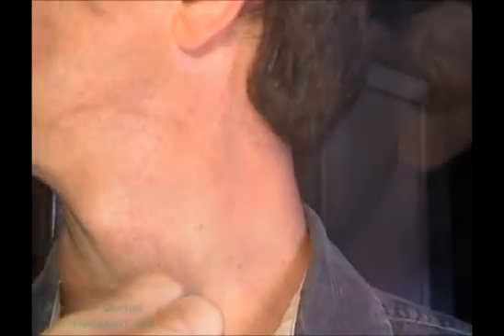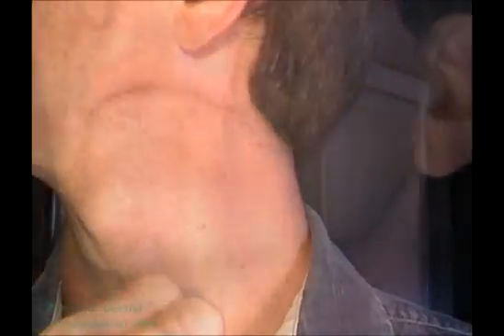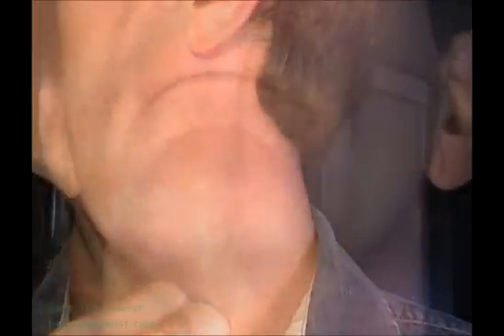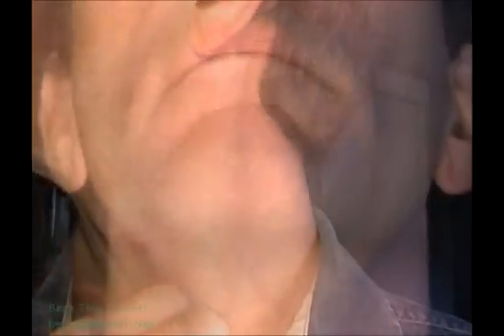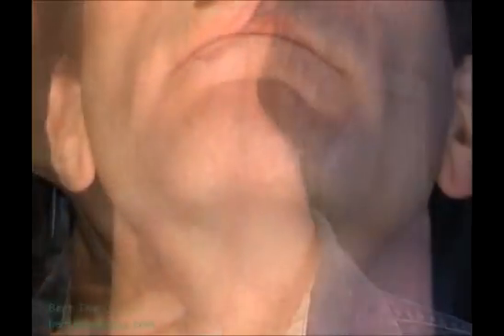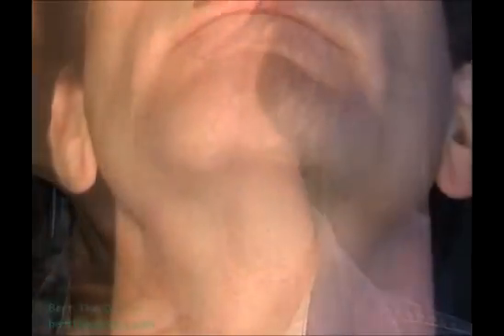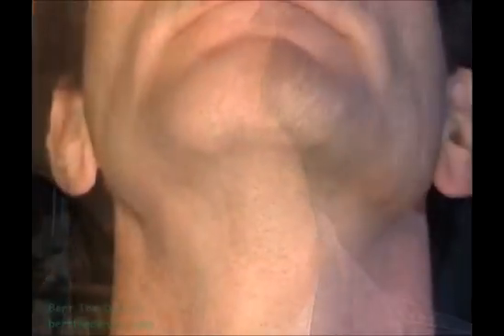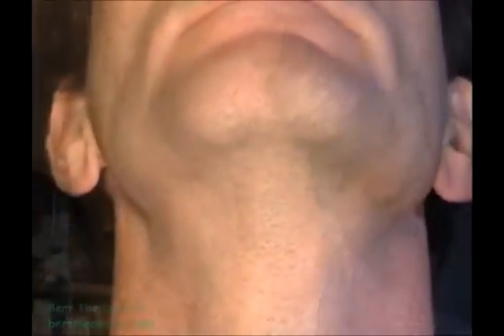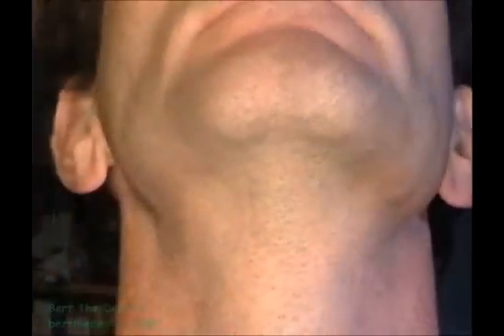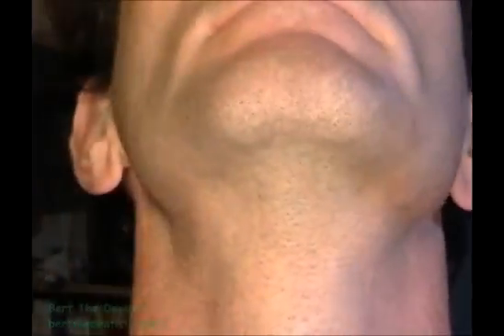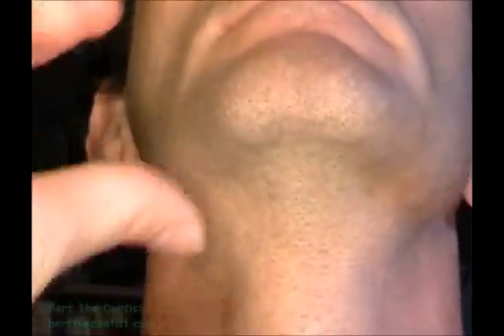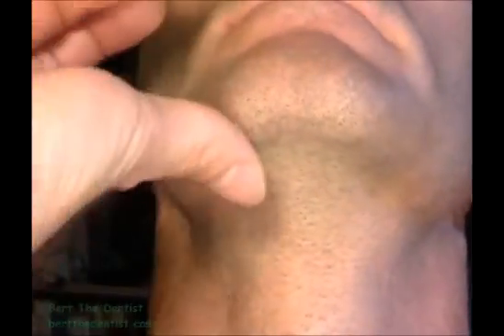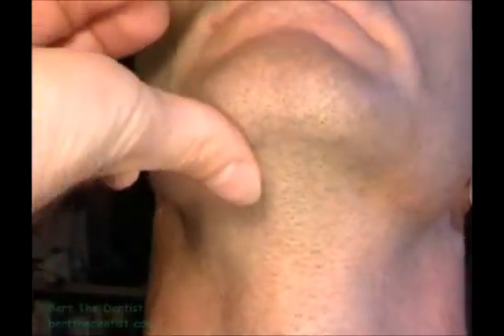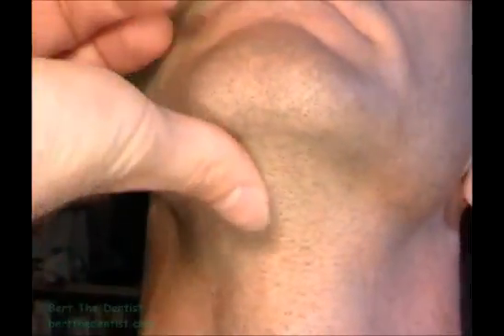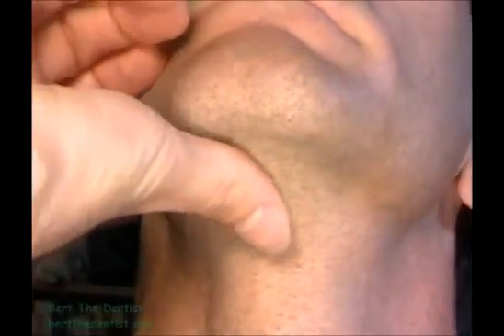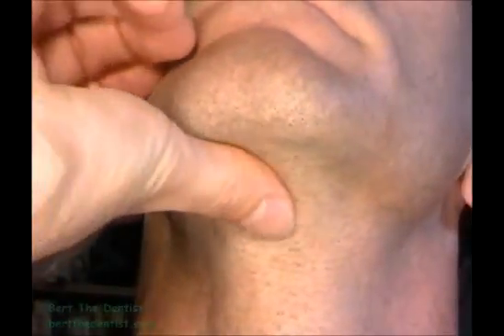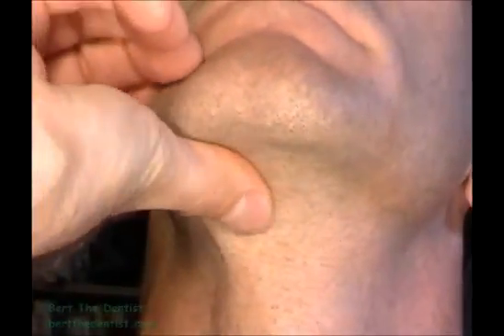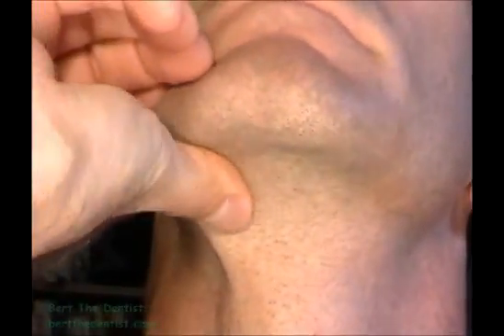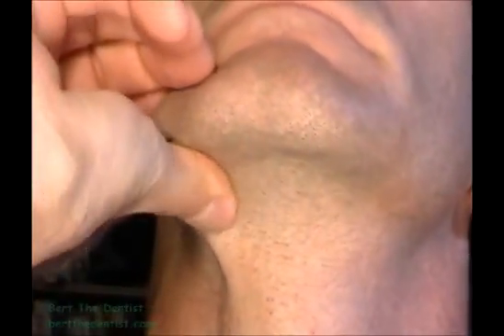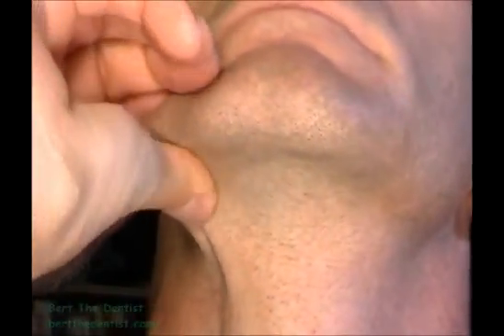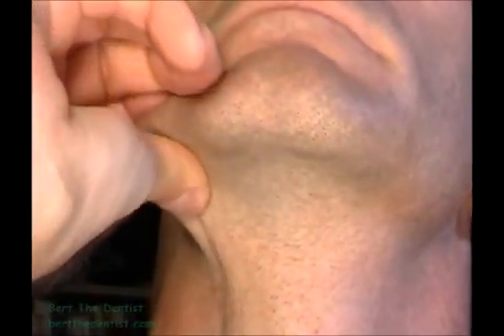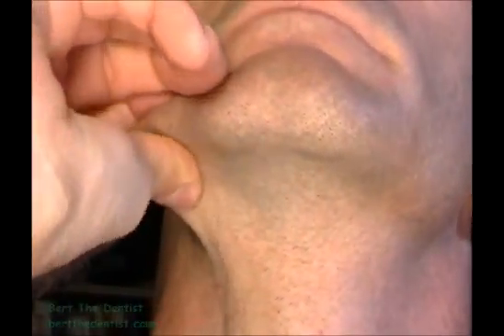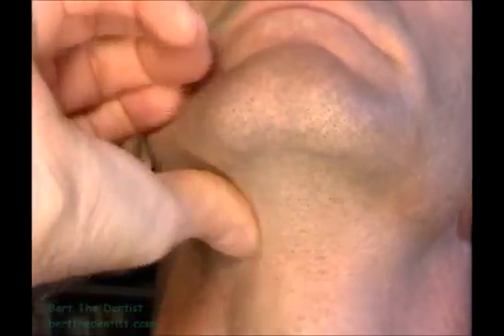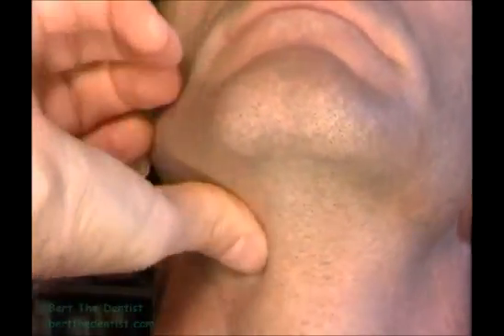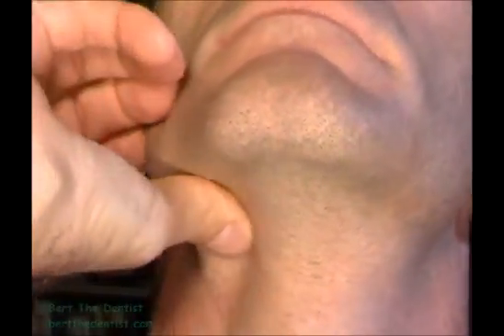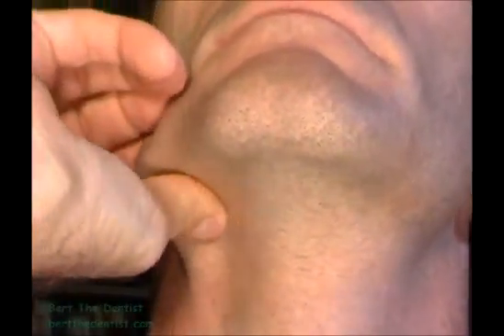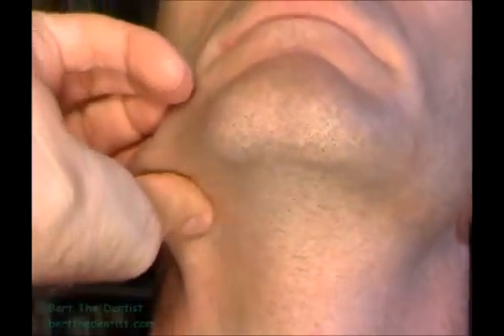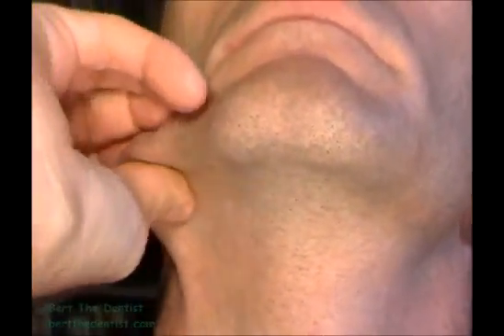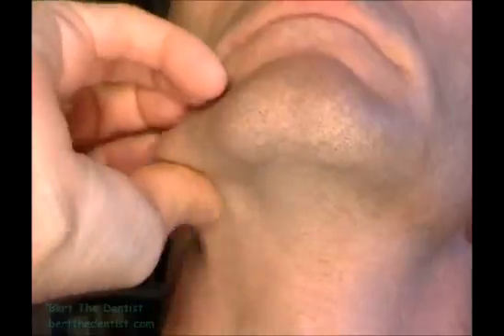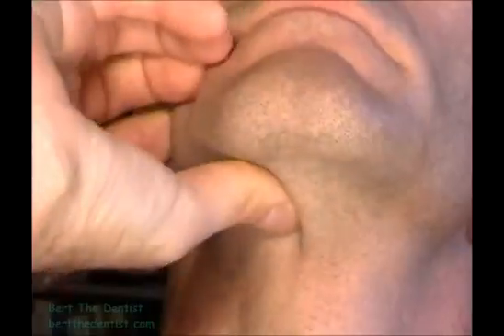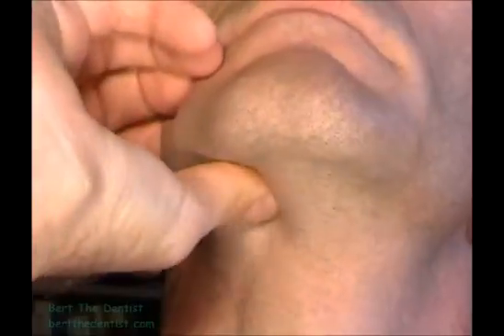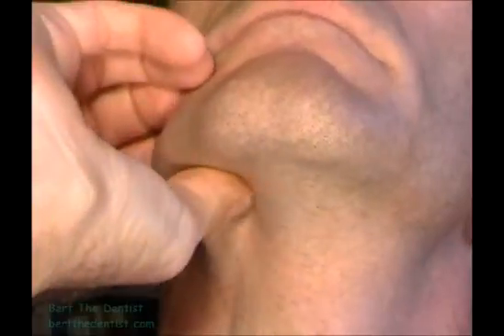Next, check the nodes under the lower jawbone and under the chin, from both sides.